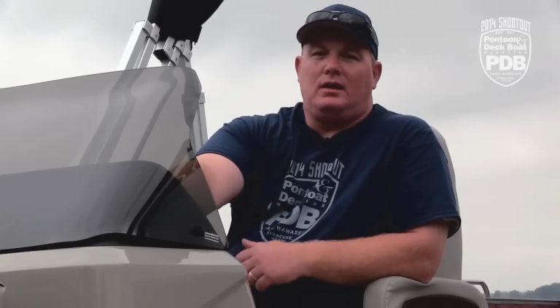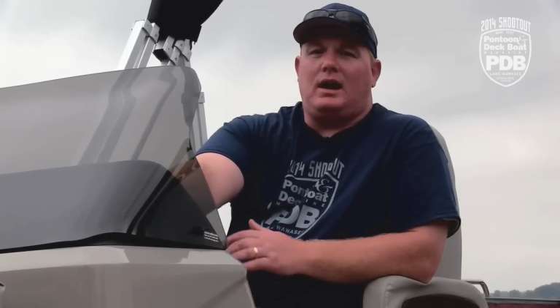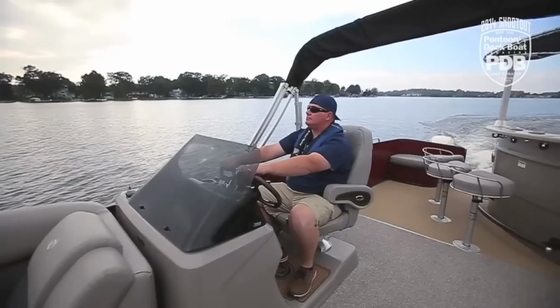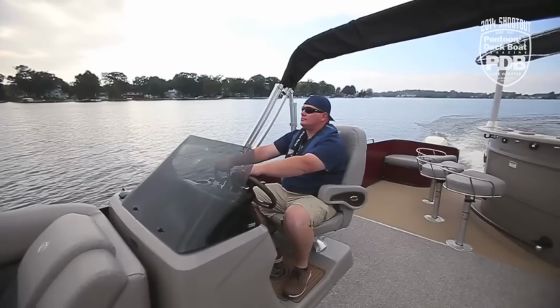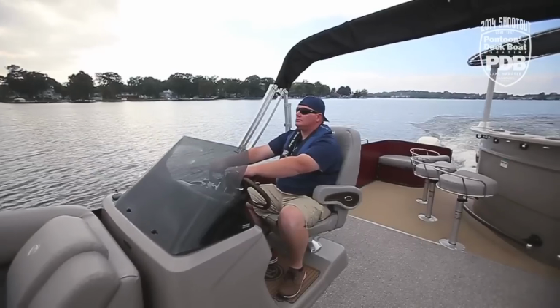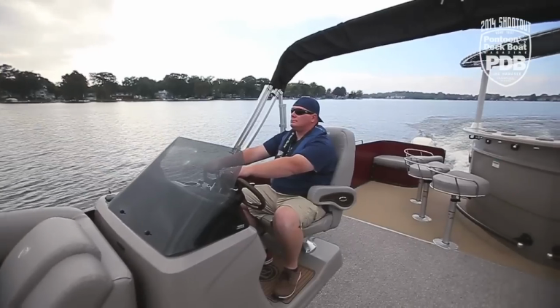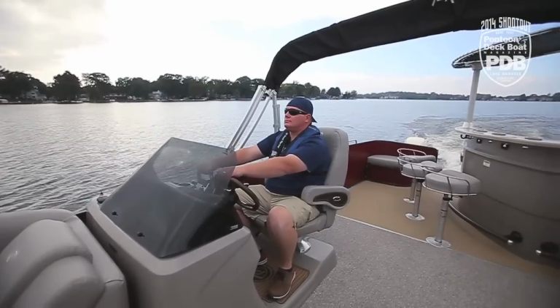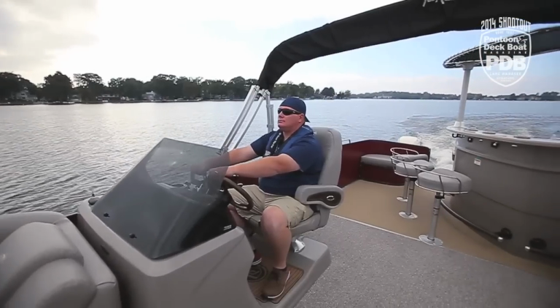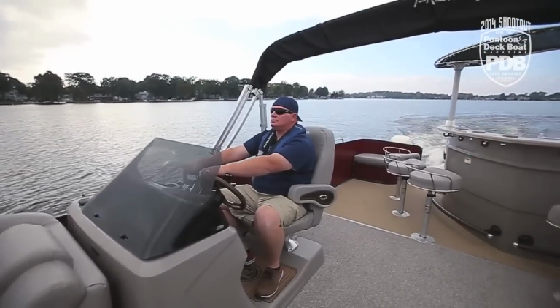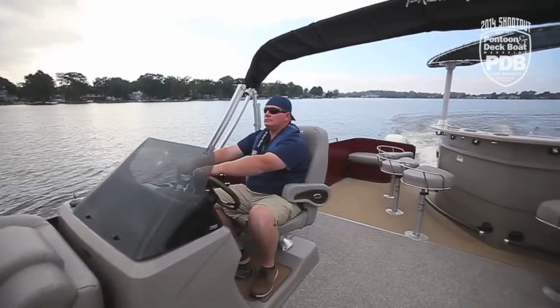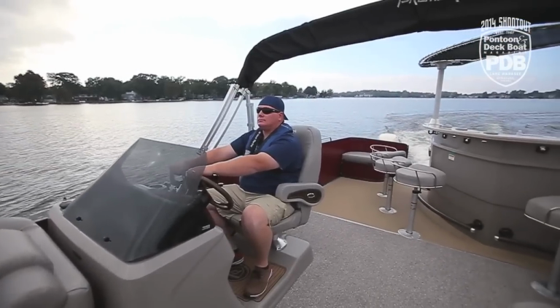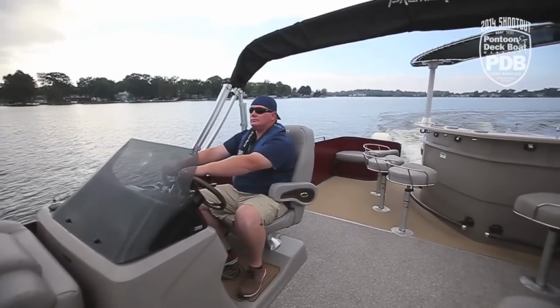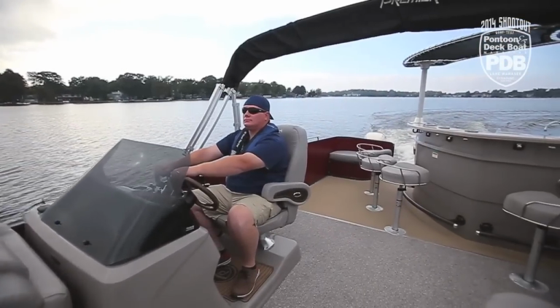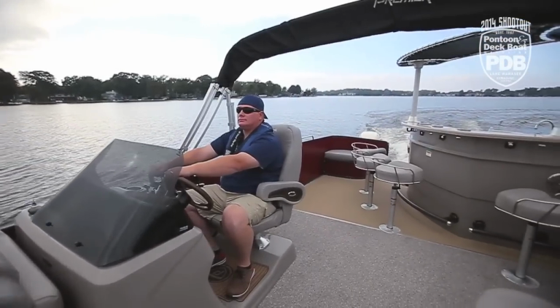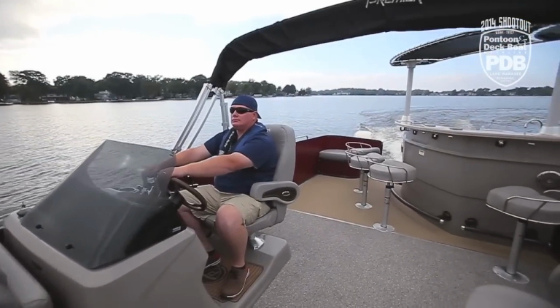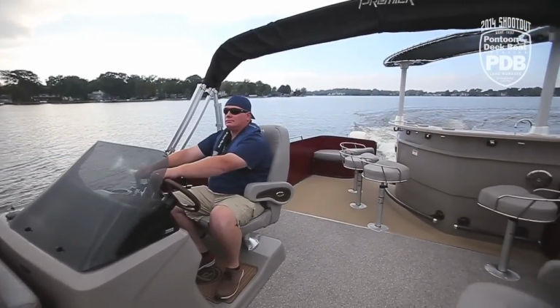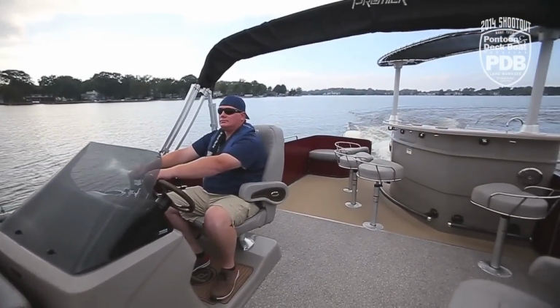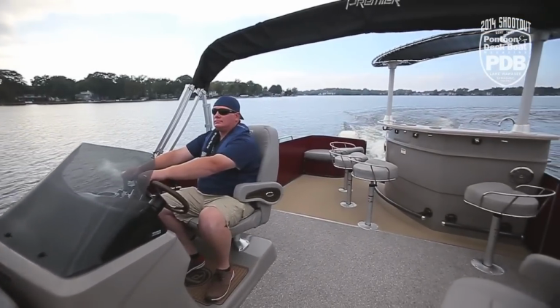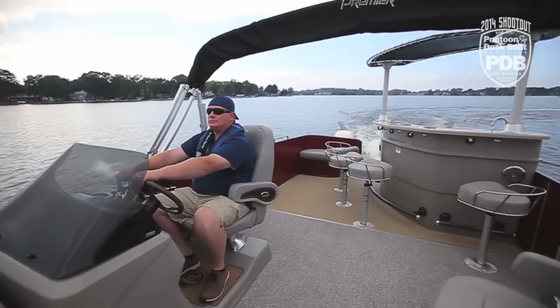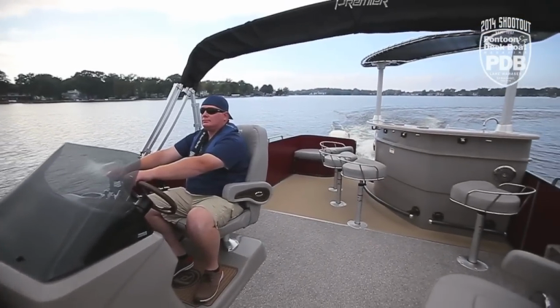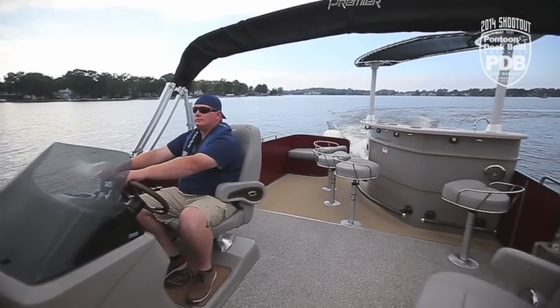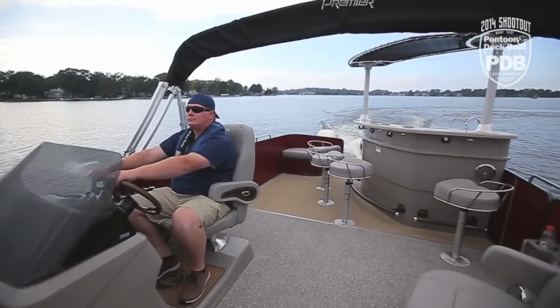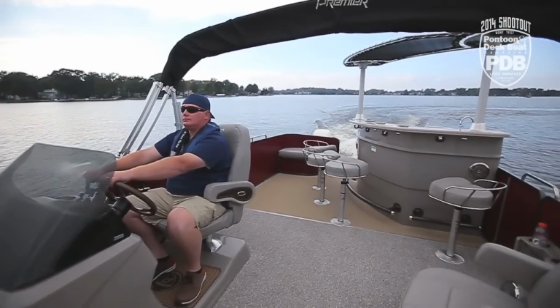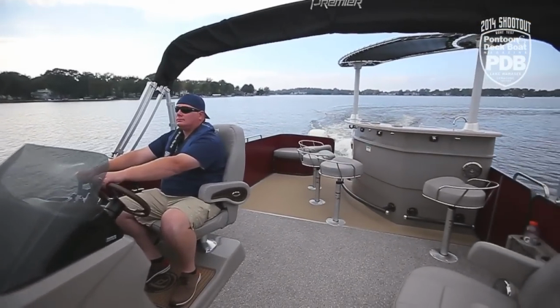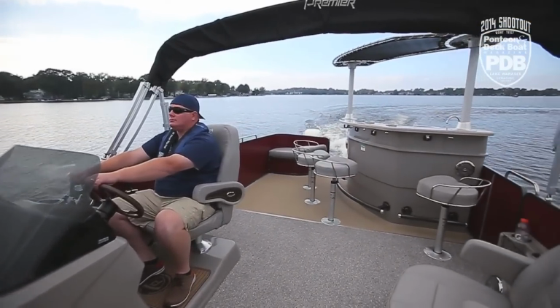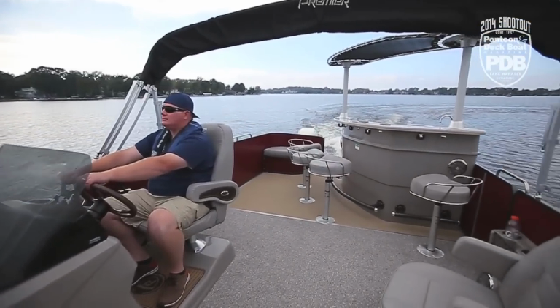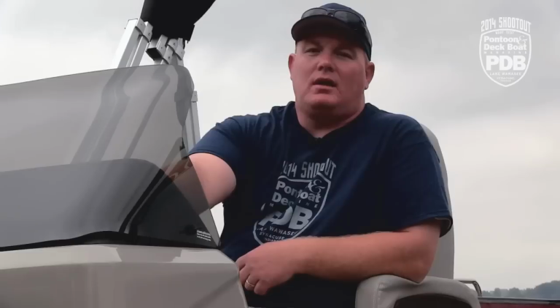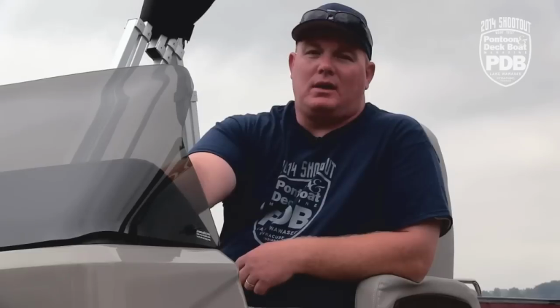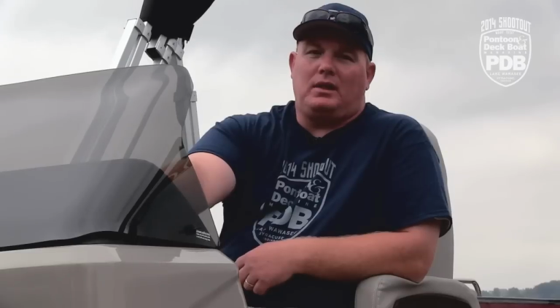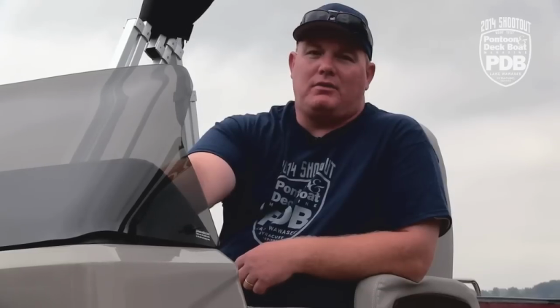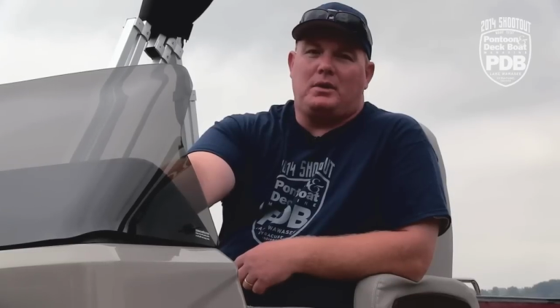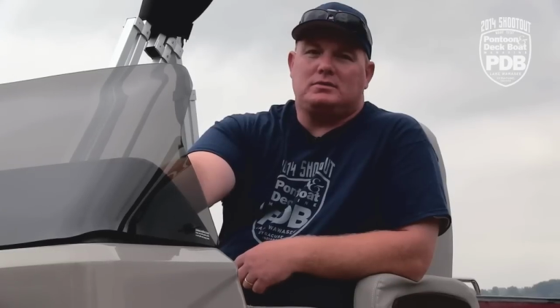Yeah, we can reach speeds well over 50 miles per hour, but it's all the great features on this boat that we love the most.